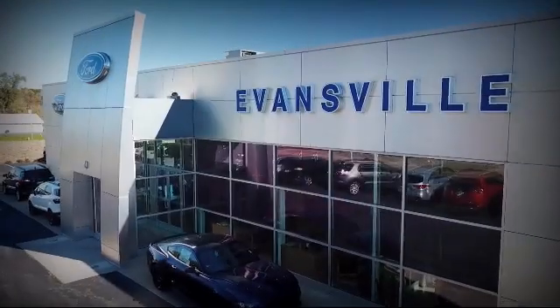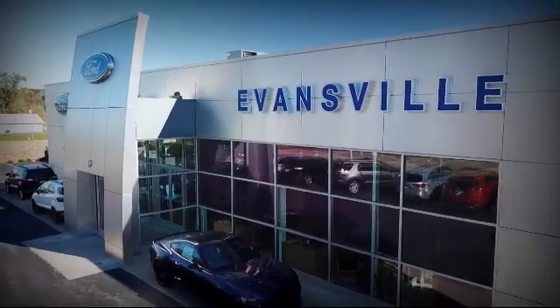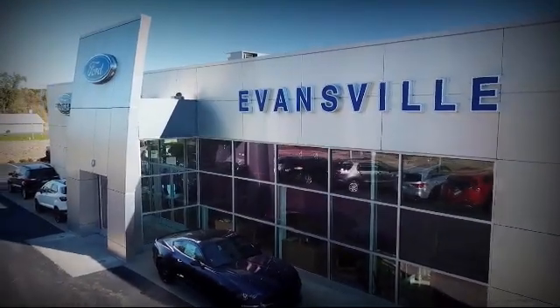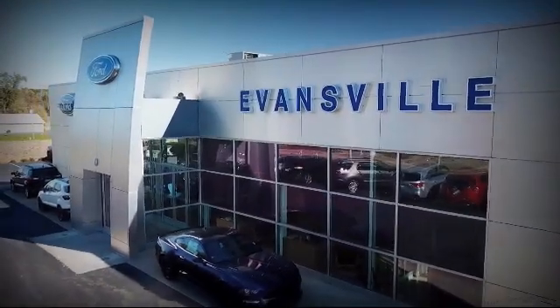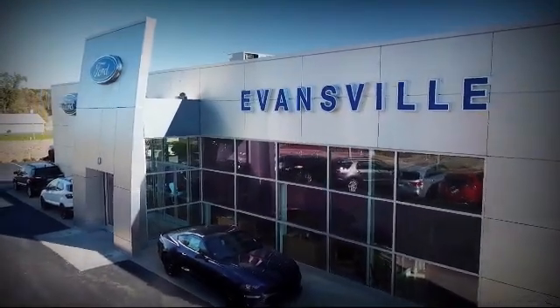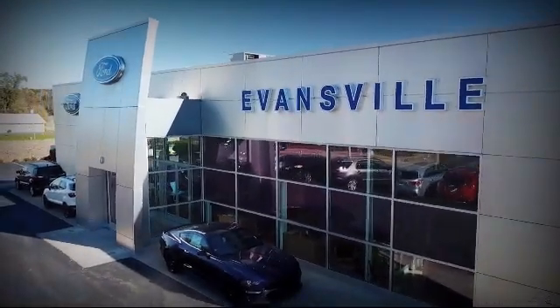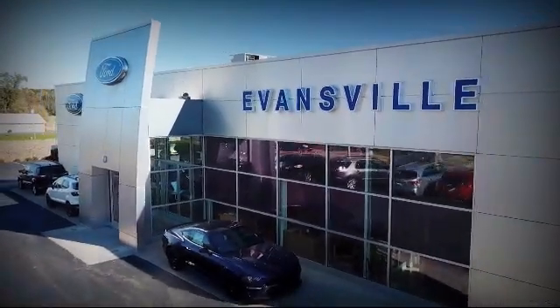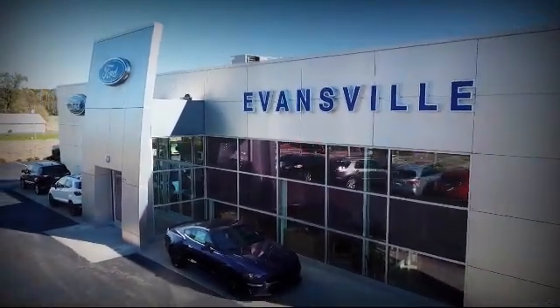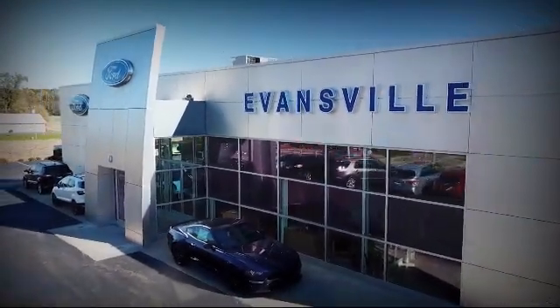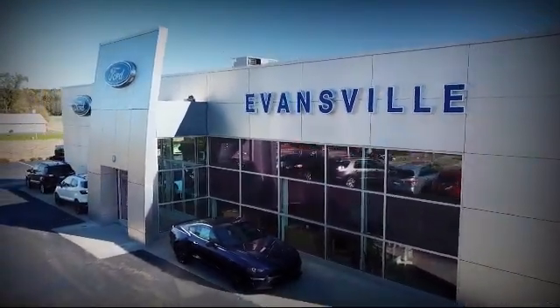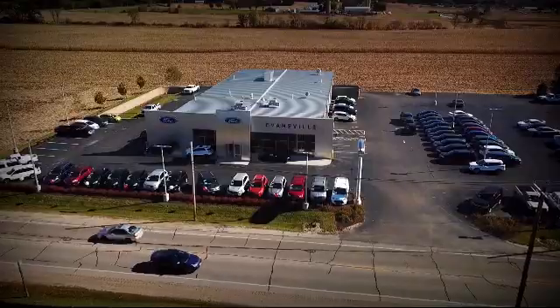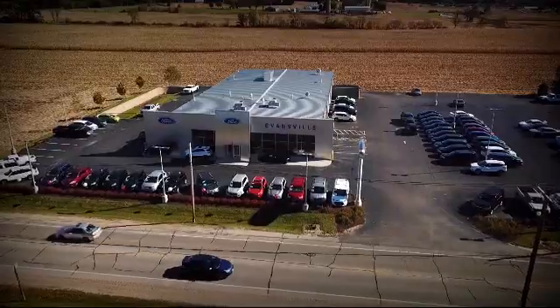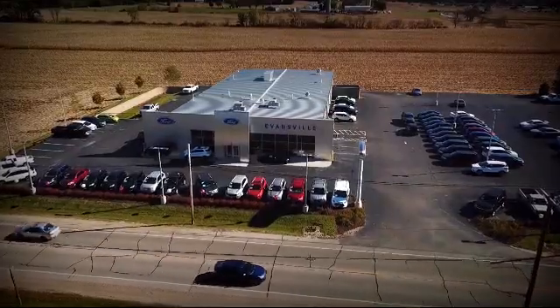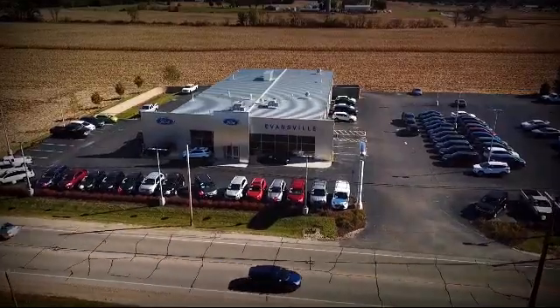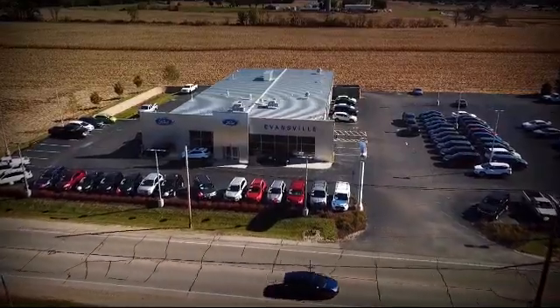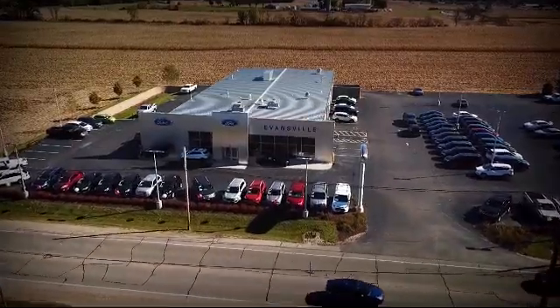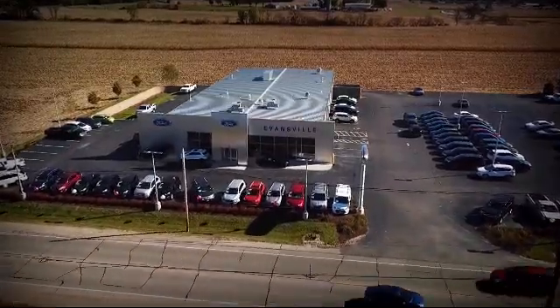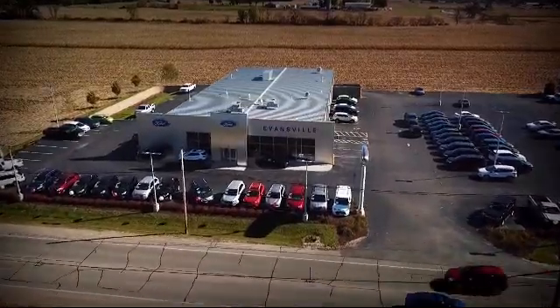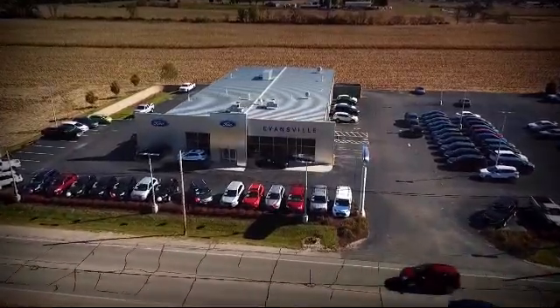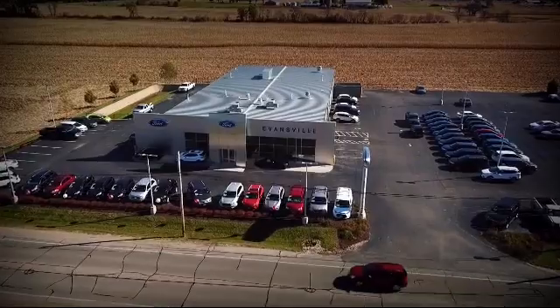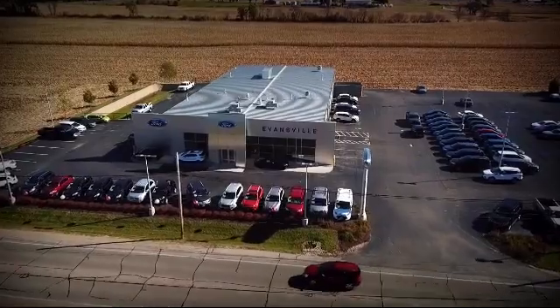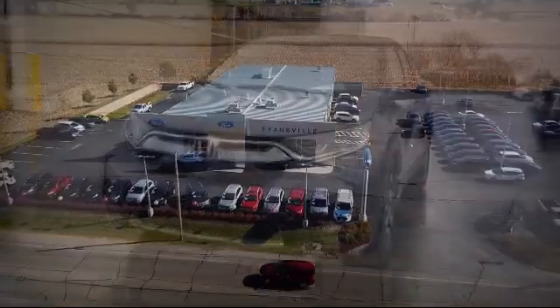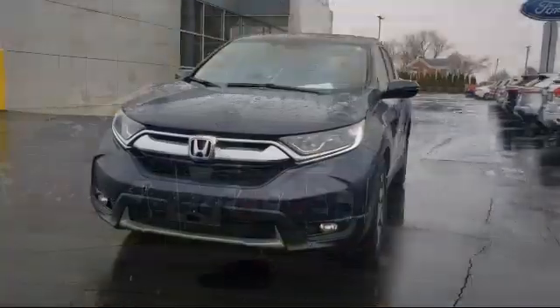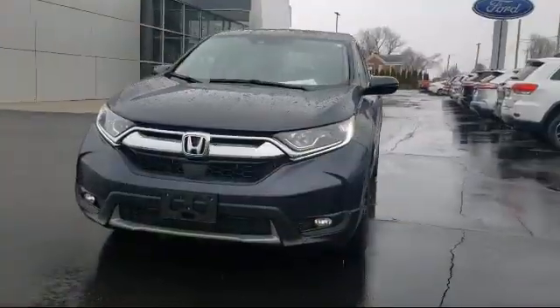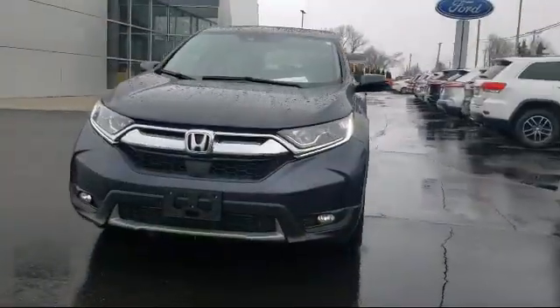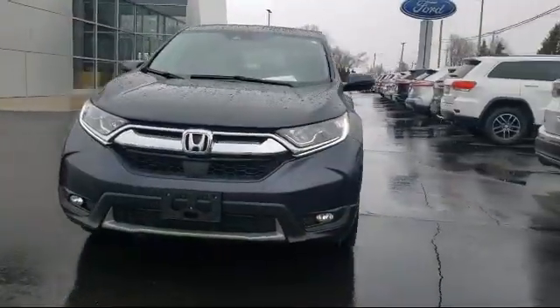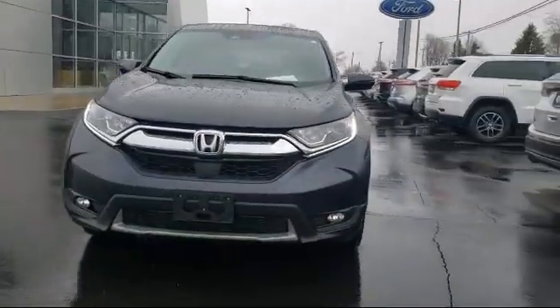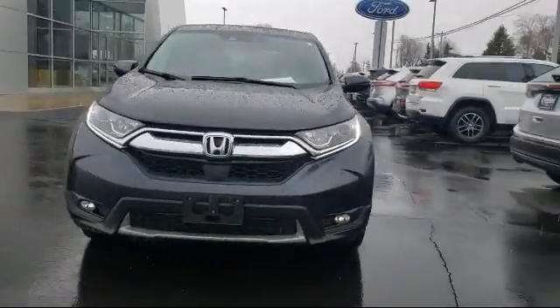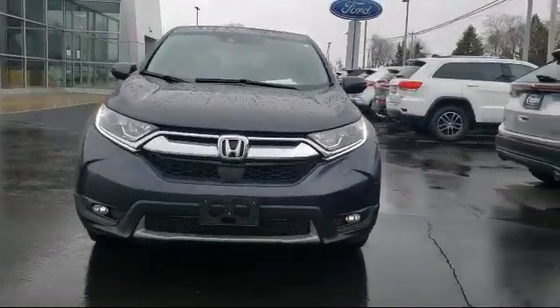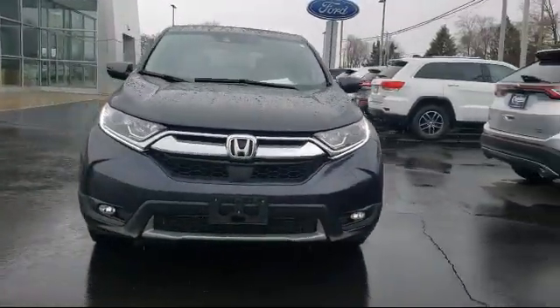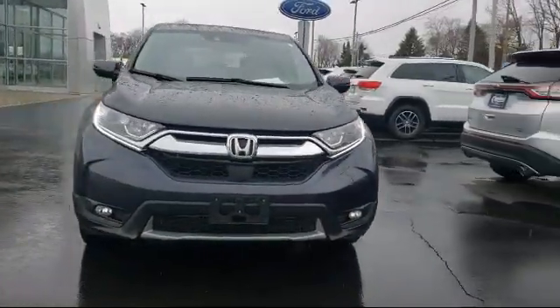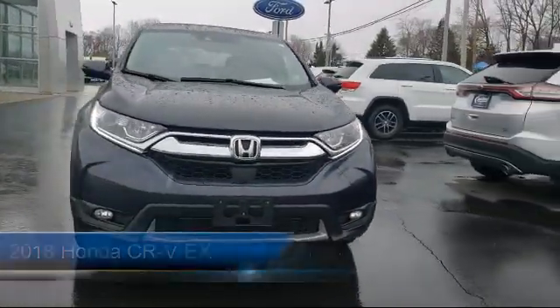Welcome to Evansville Ford, your premier destination for purchasing a vehicle. Here's a look at another one of our great vehicles in inventory.